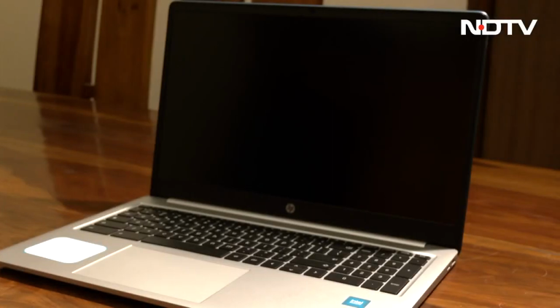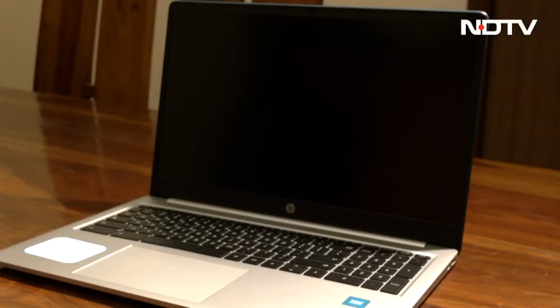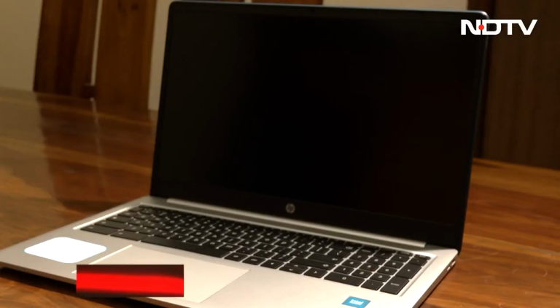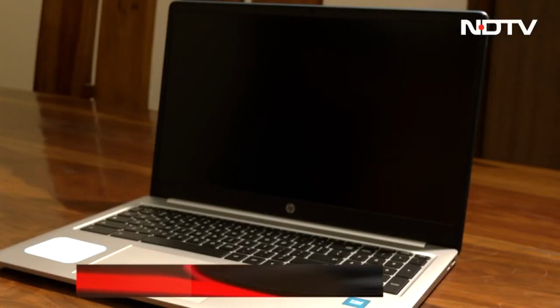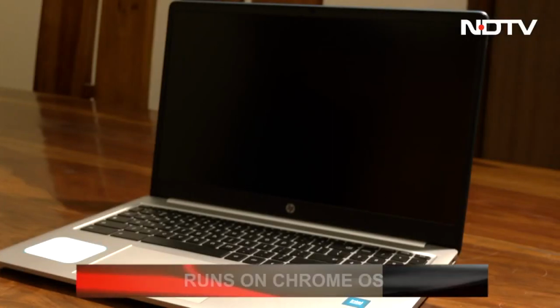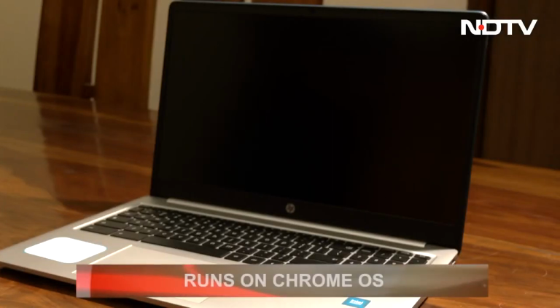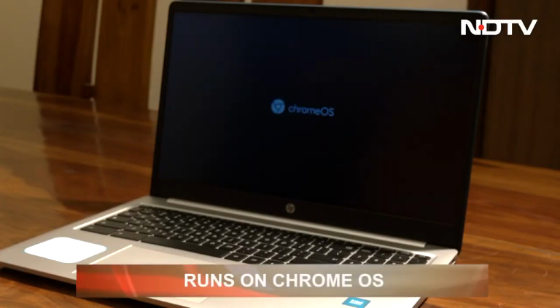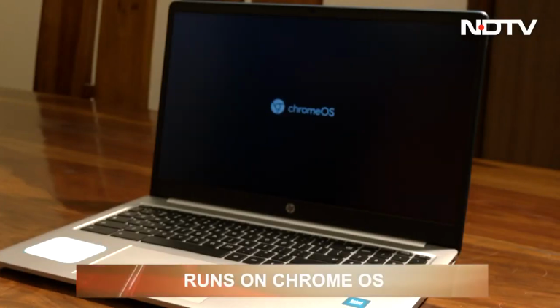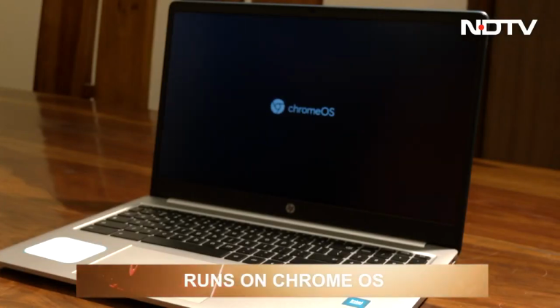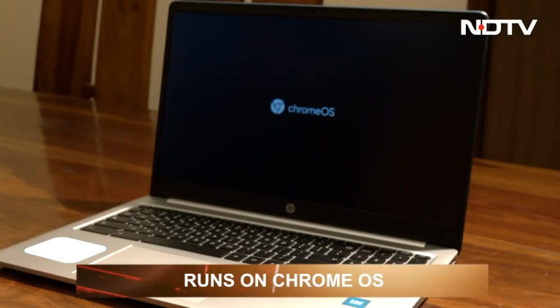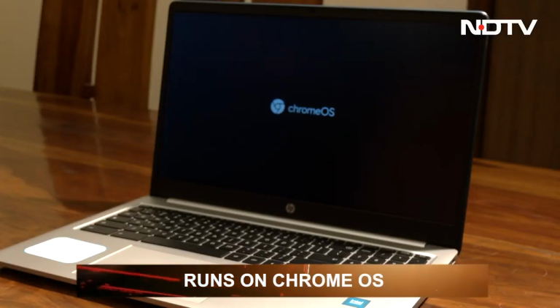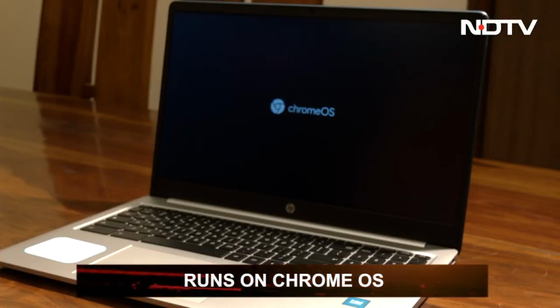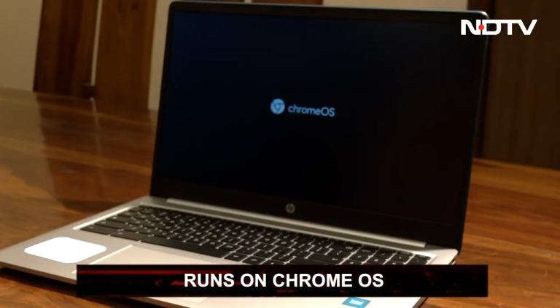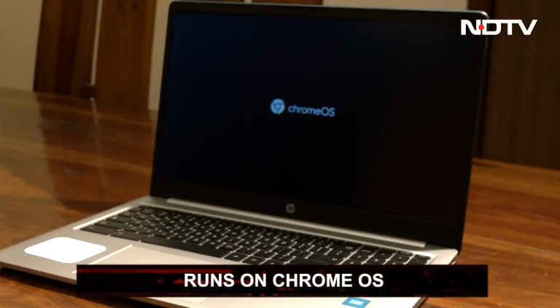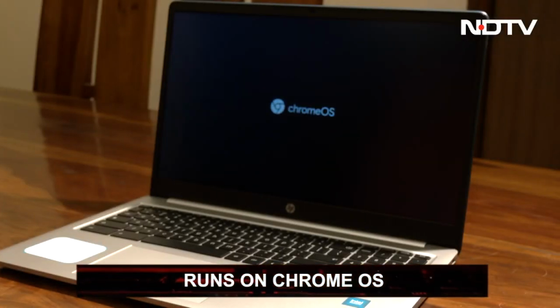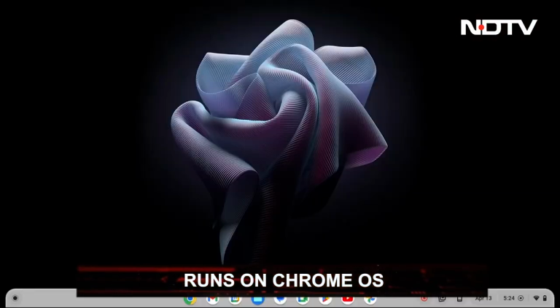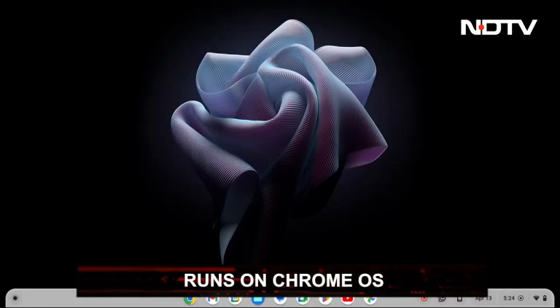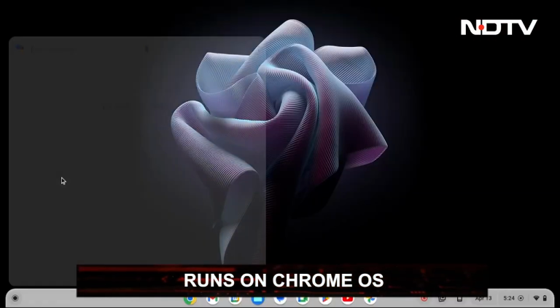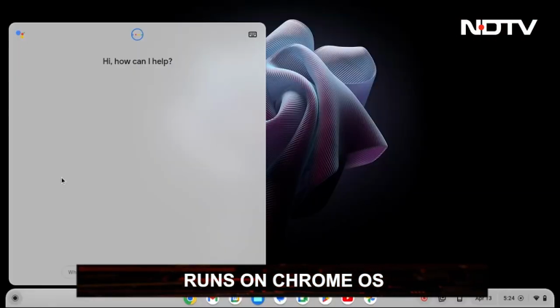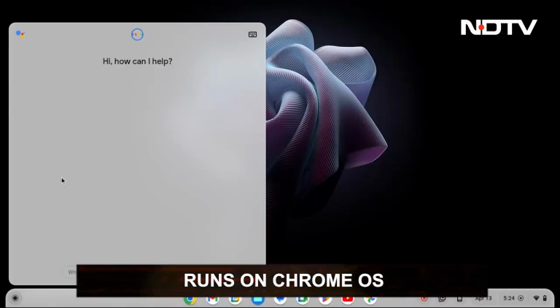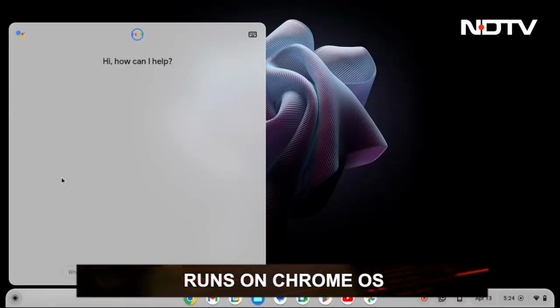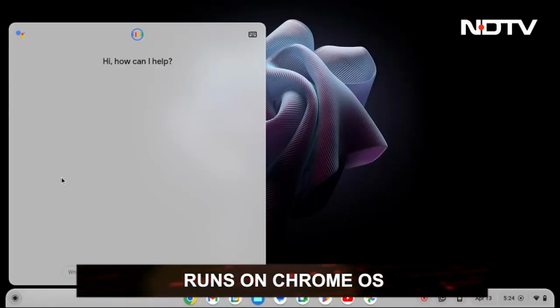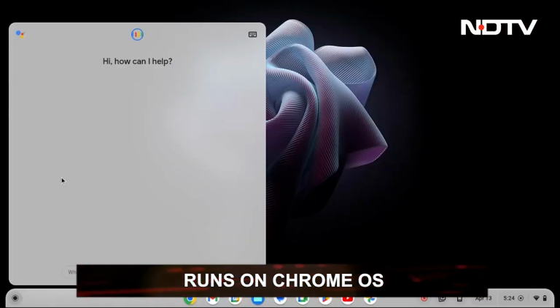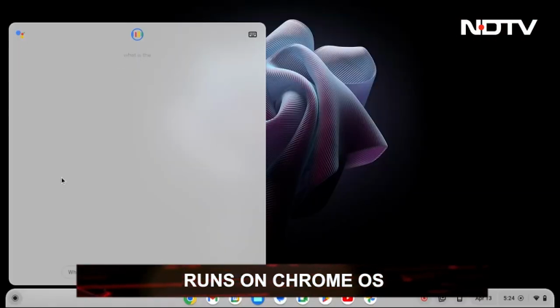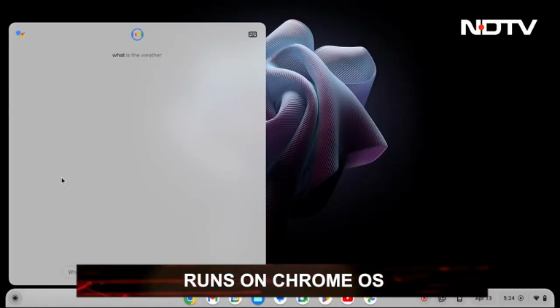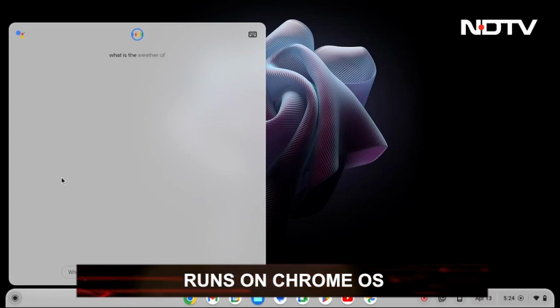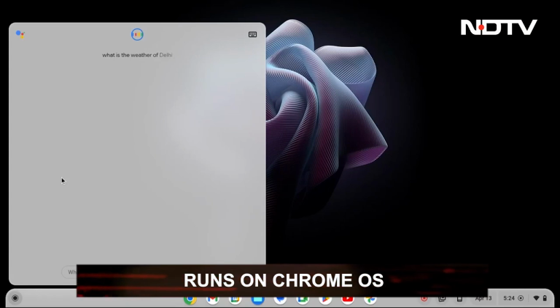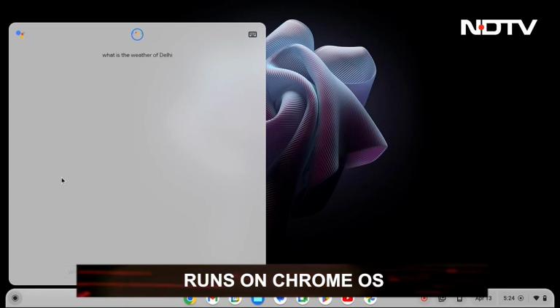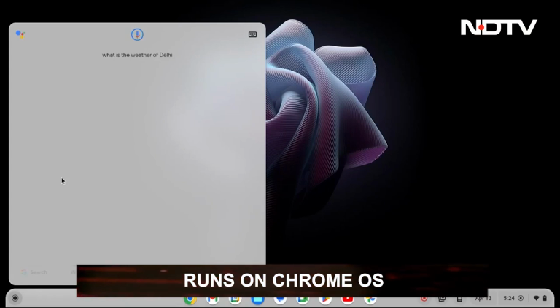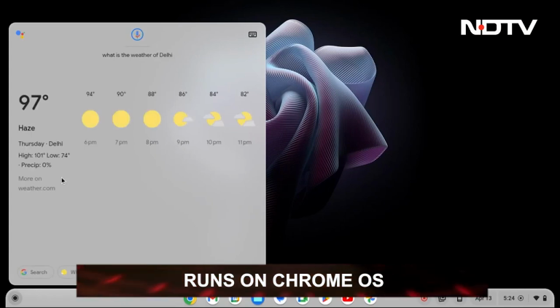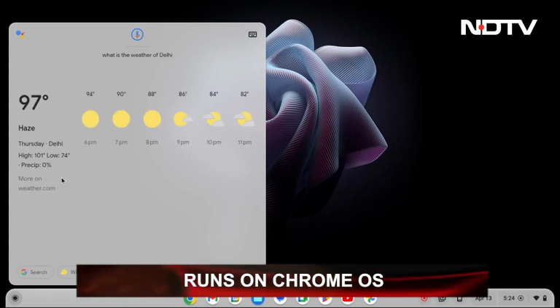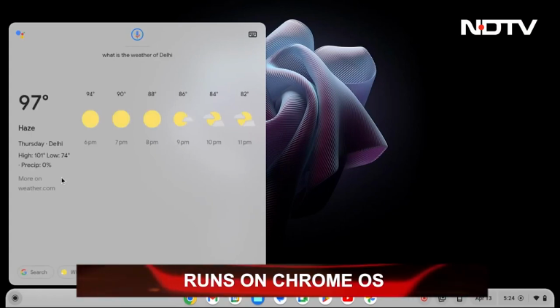It comes with Chrome OS, which offers hands-free access to Google Assistant, Google Classroom, and more.